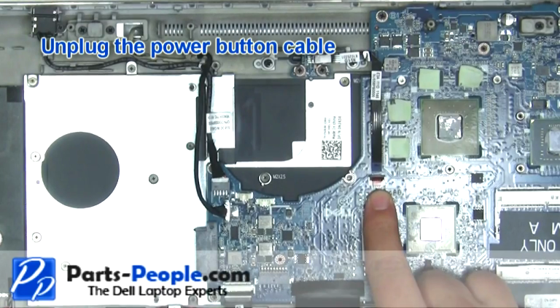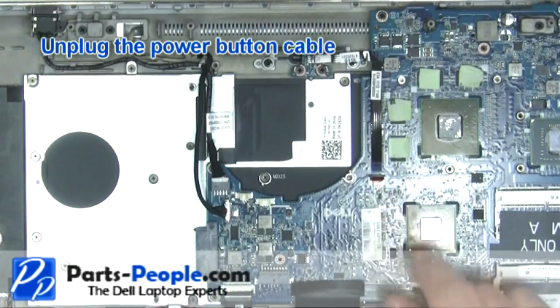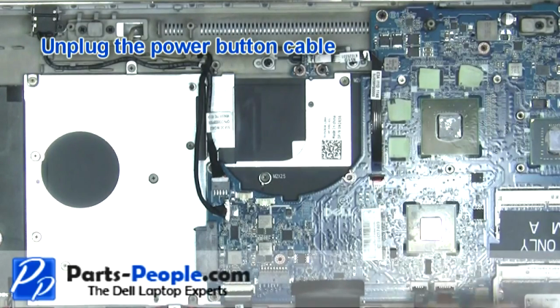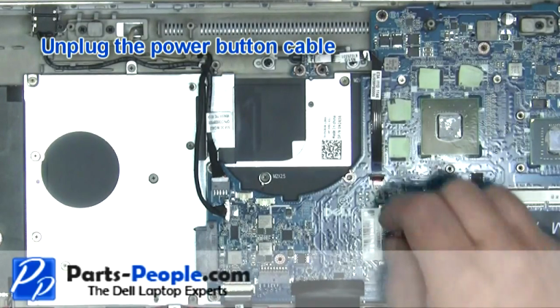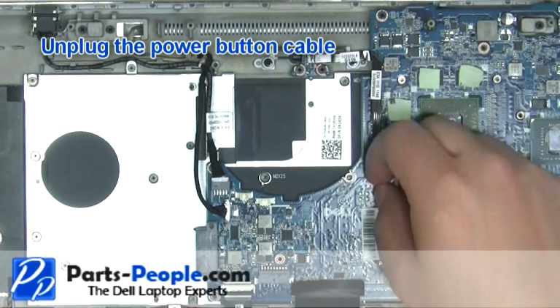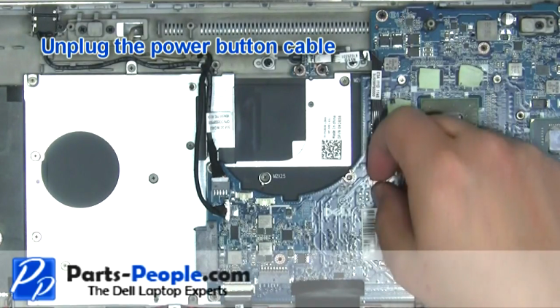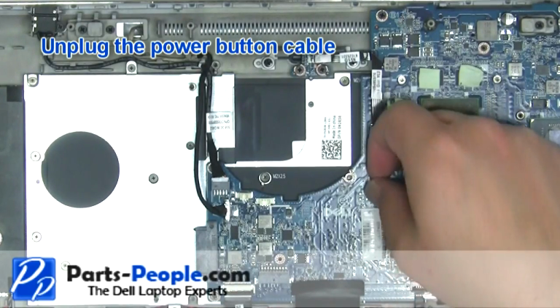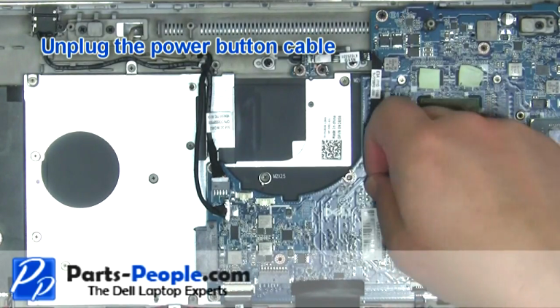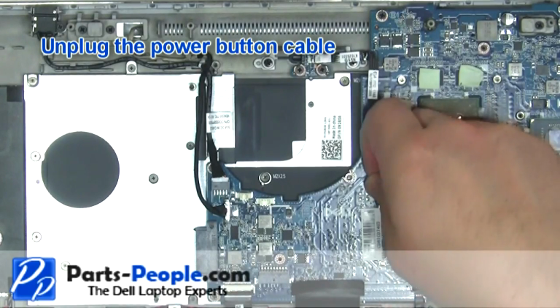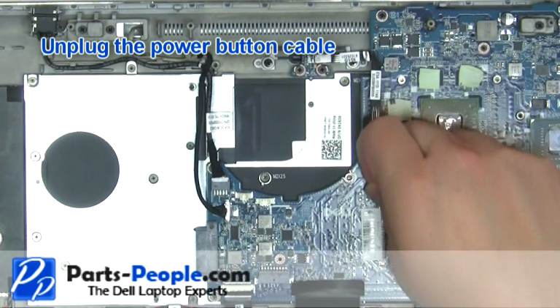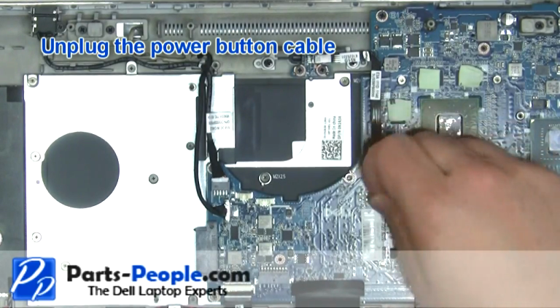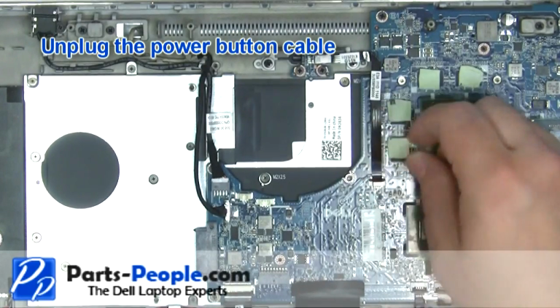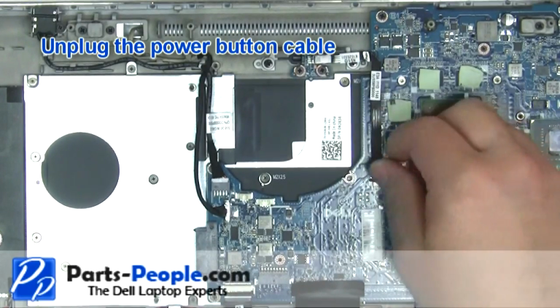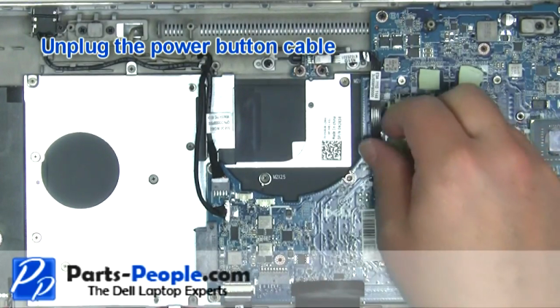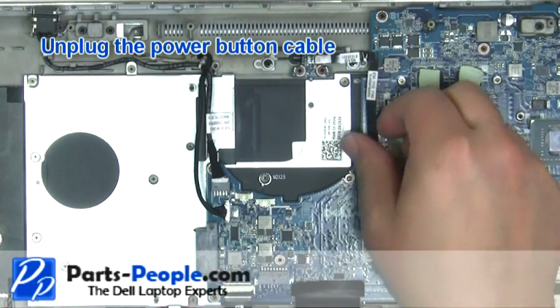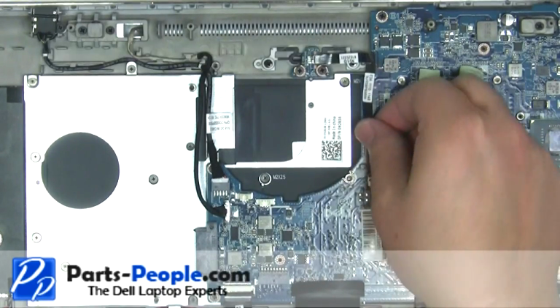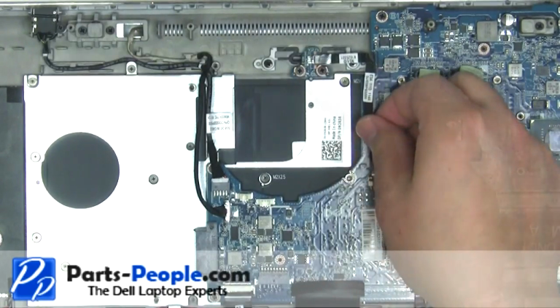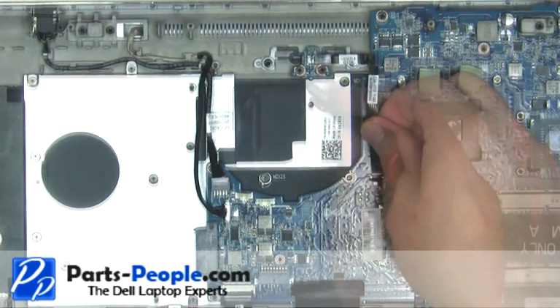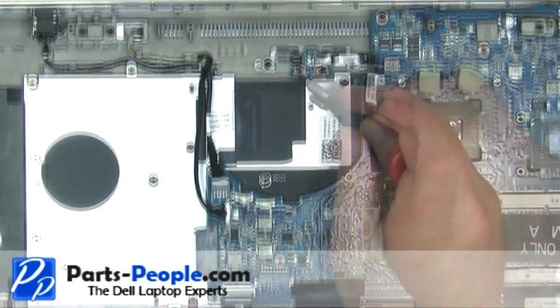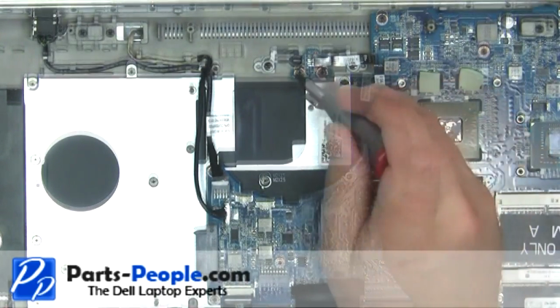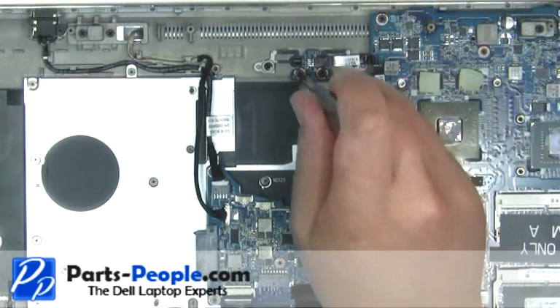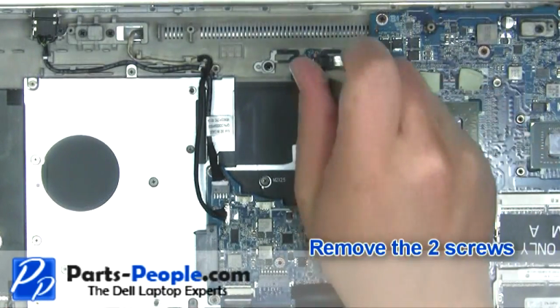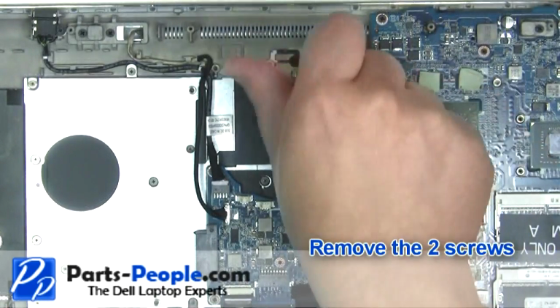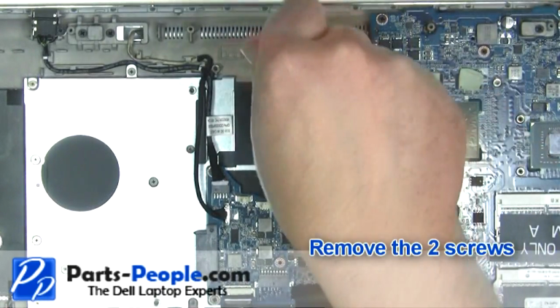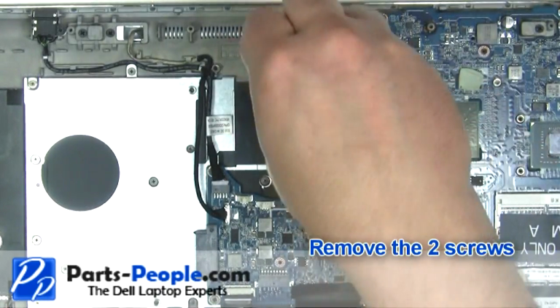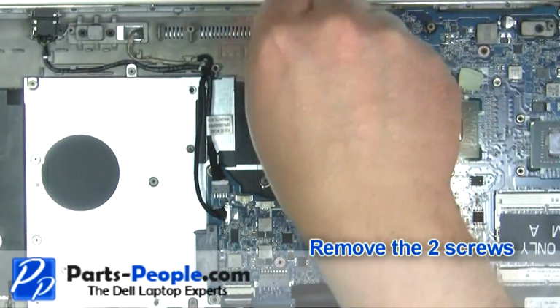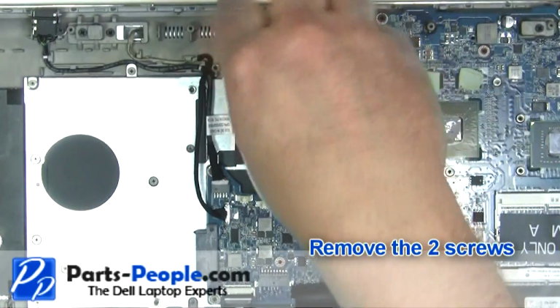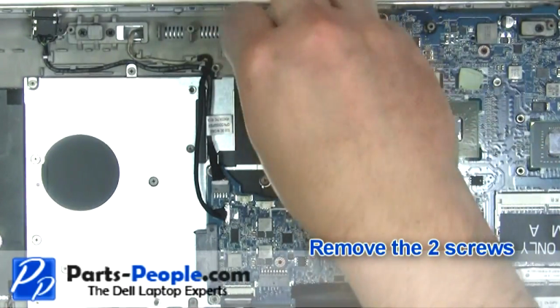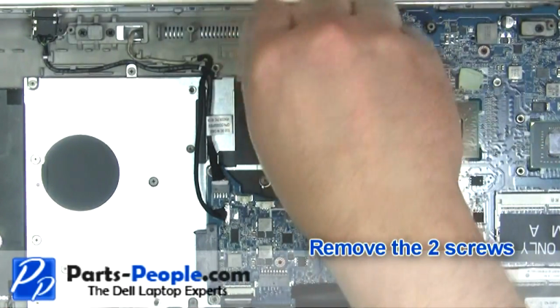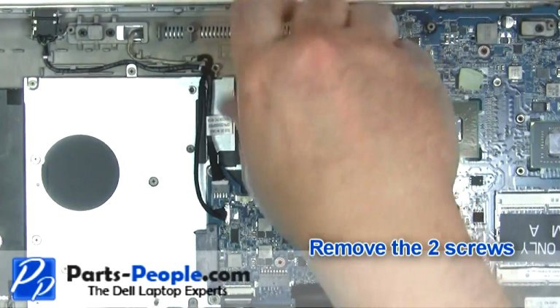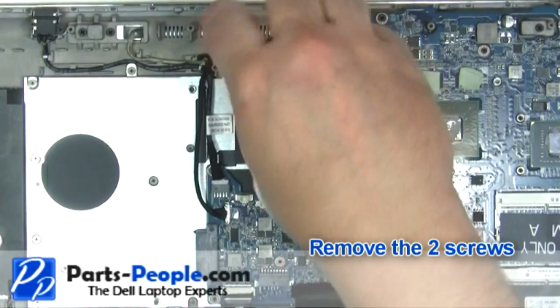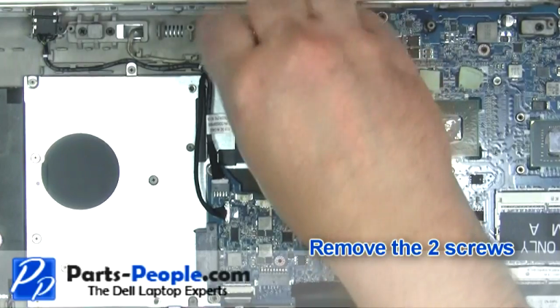Unplug the power button cable. Remove the power button screws.